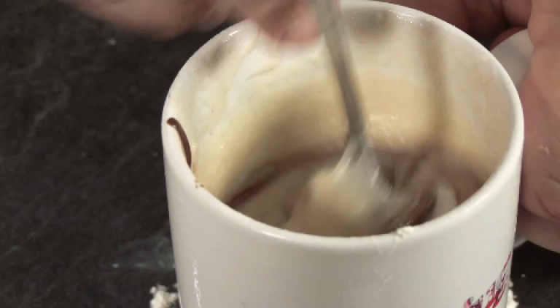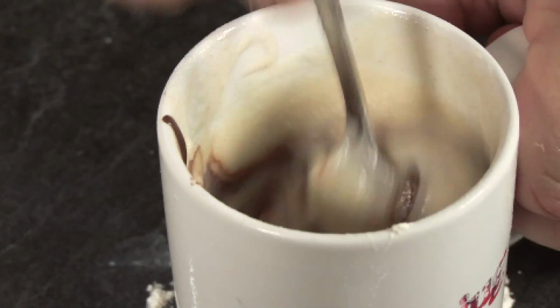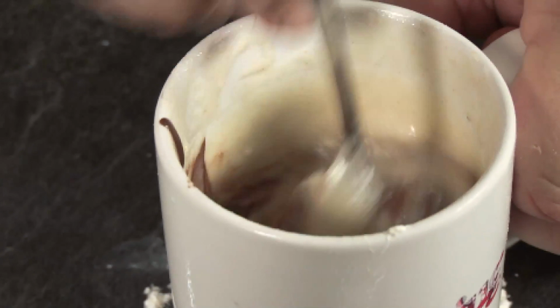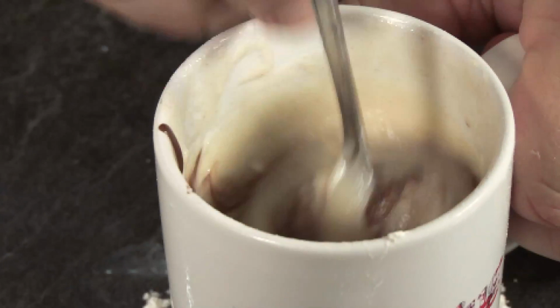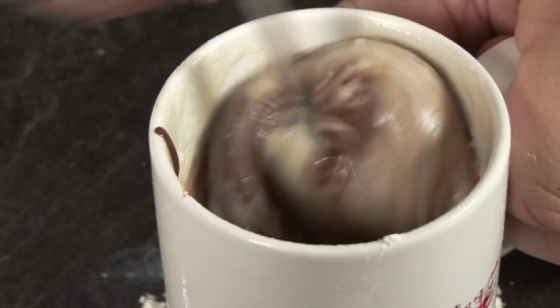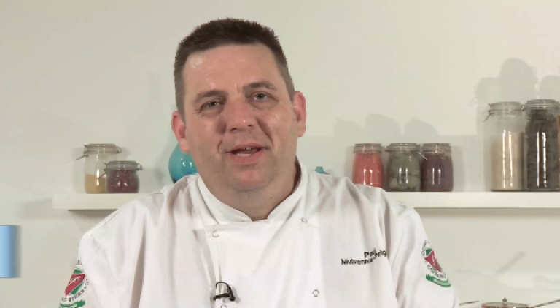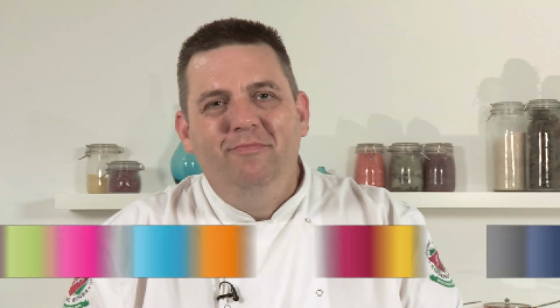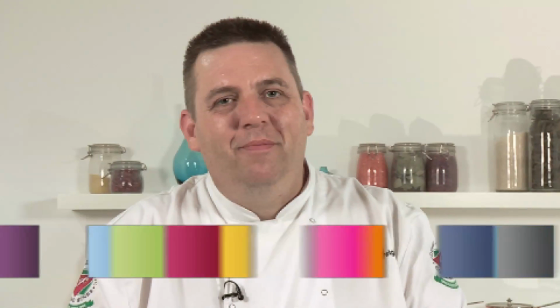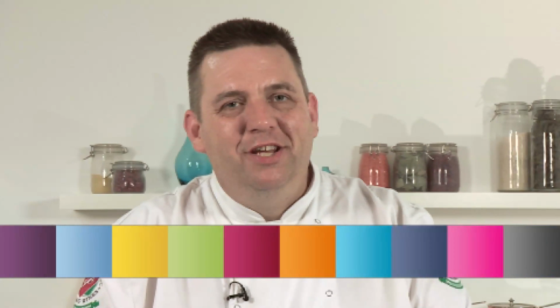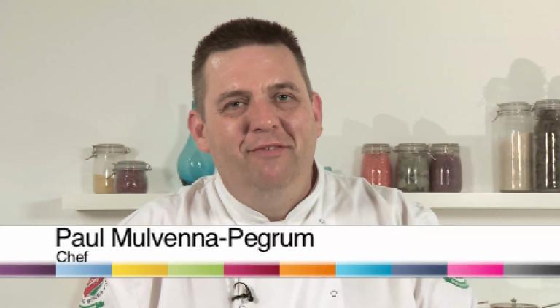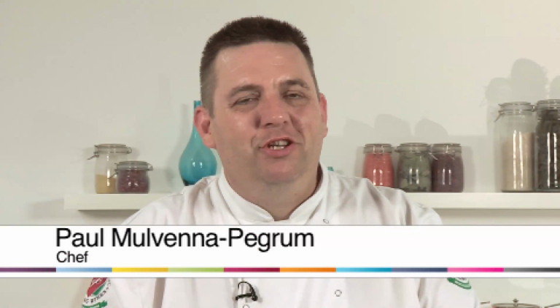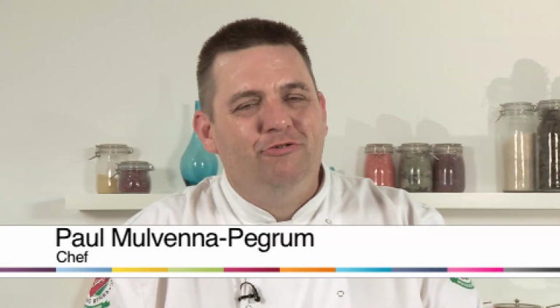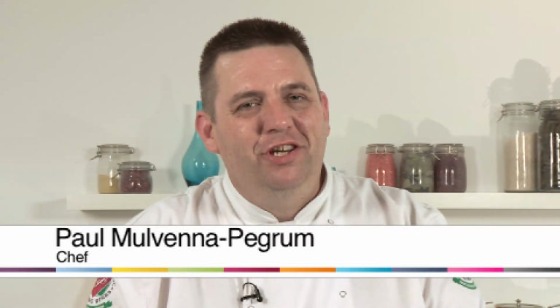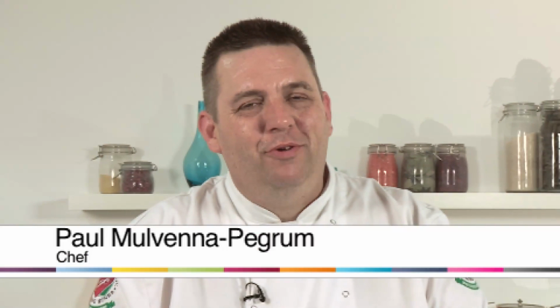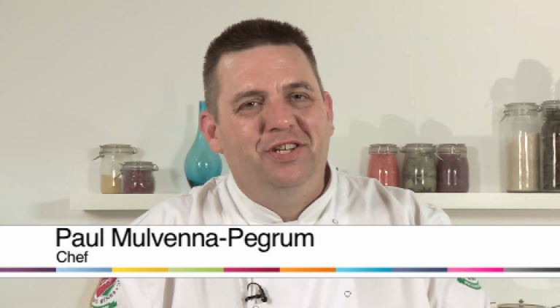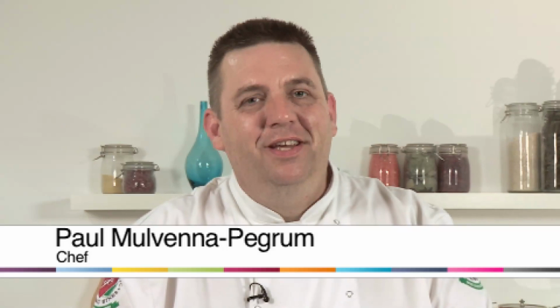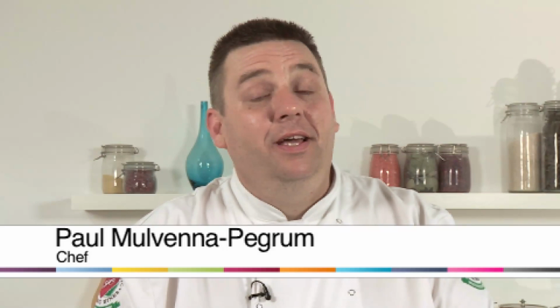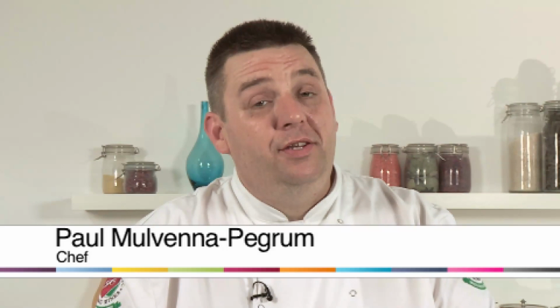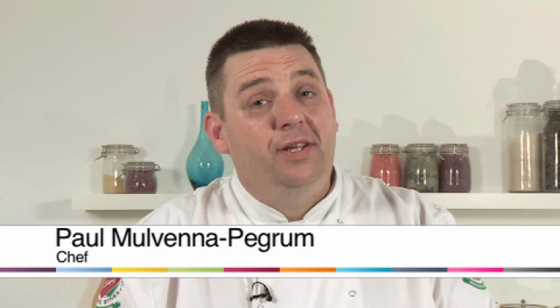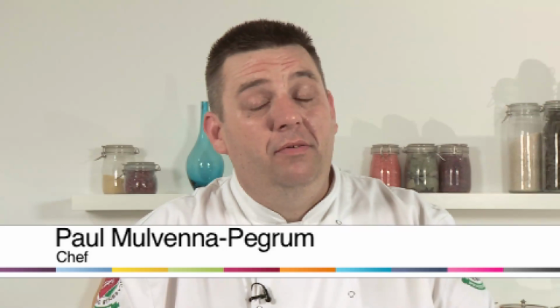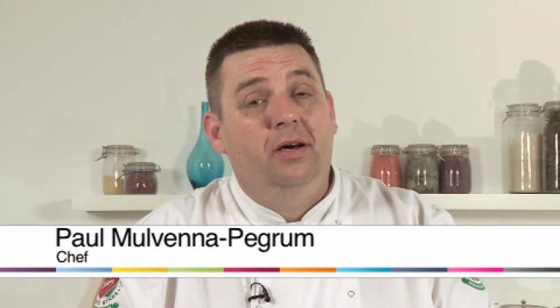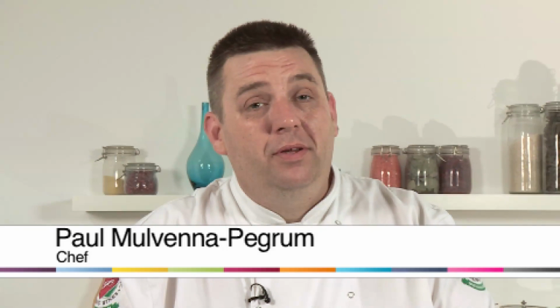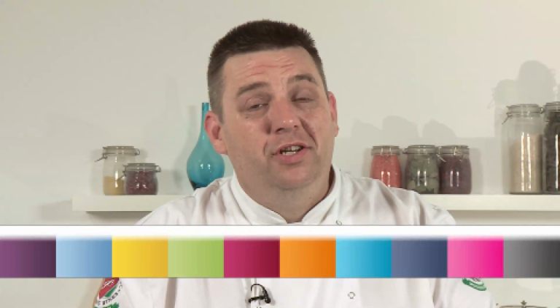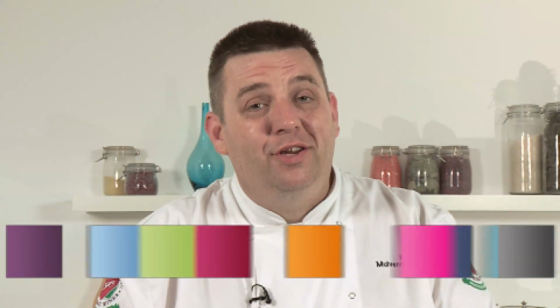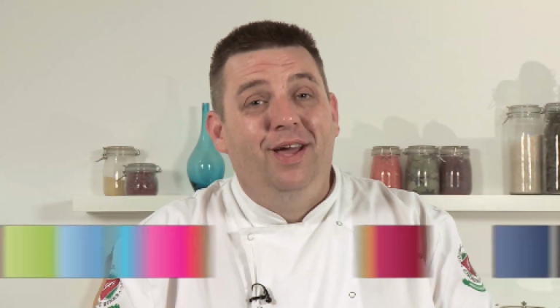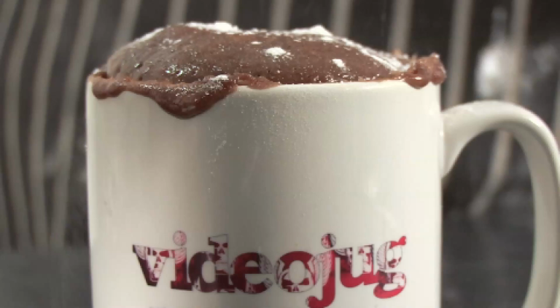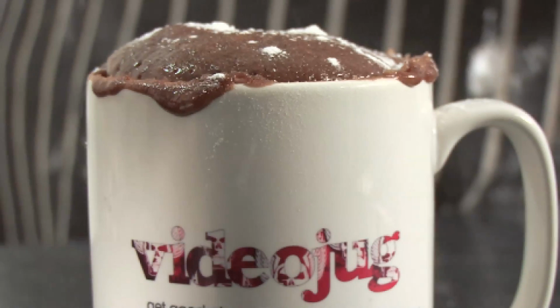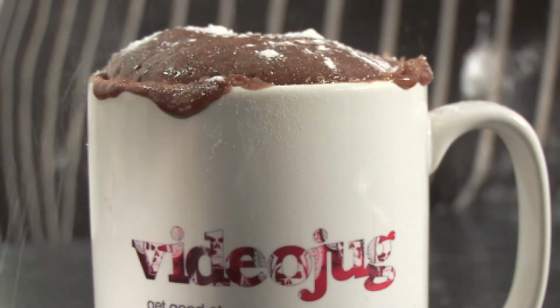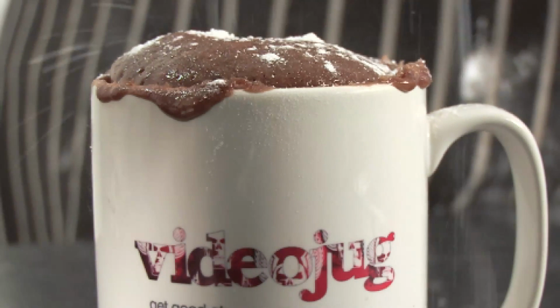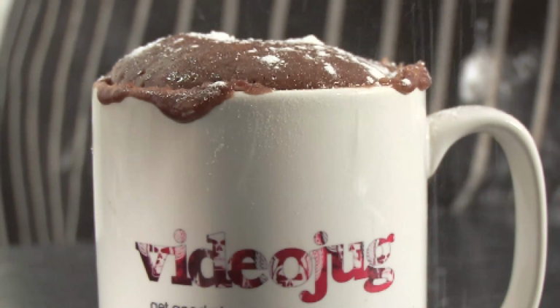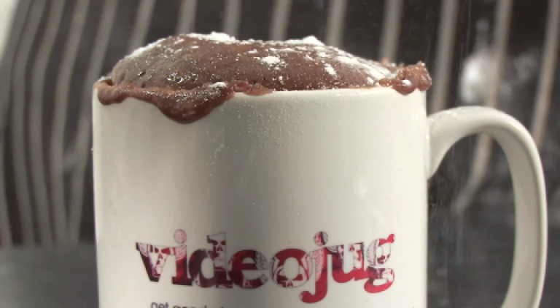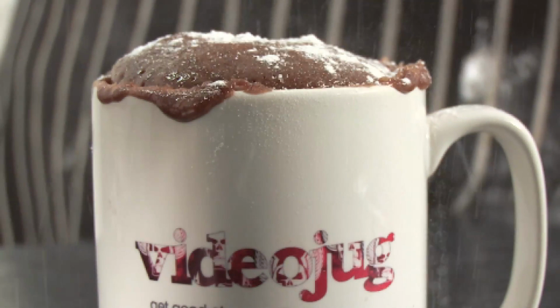My name is Paul Mulvenna-Pegrum, I'm the head chef at the Georgian at Old Oxted. In this video I'm going to show you how to make a chocolate cake in a mug.